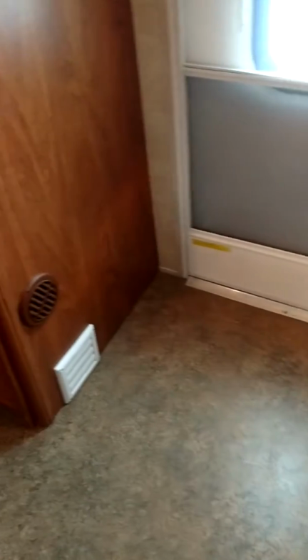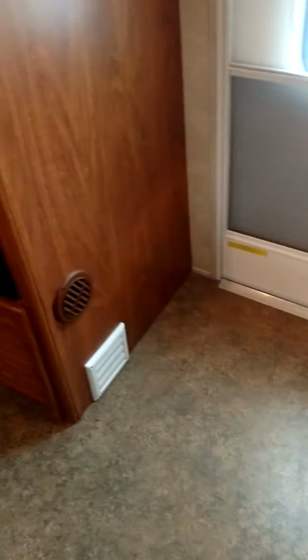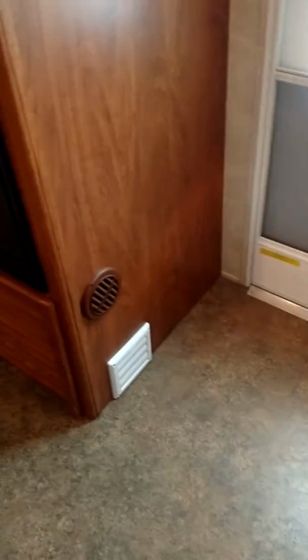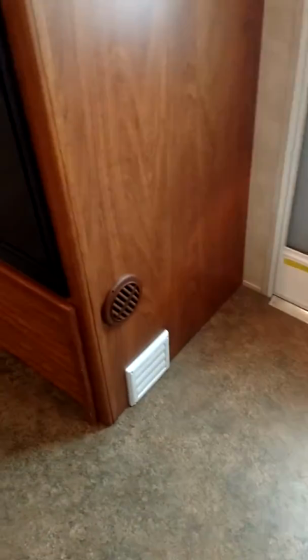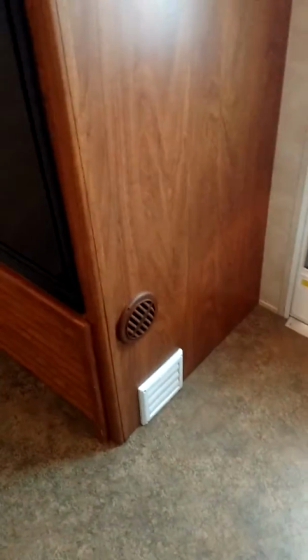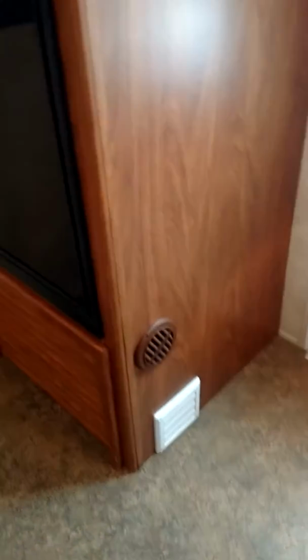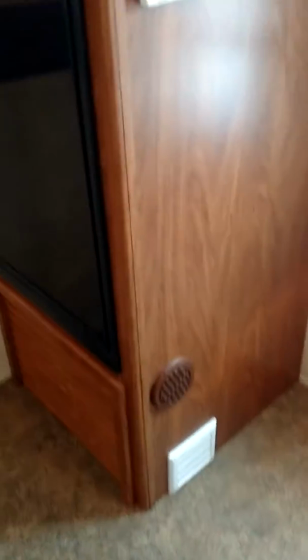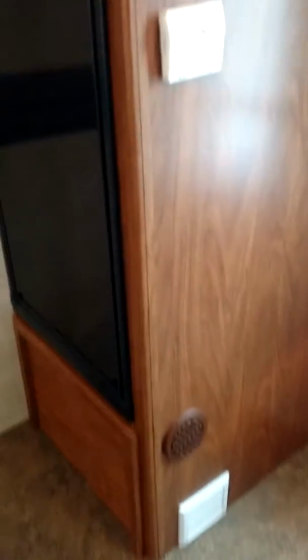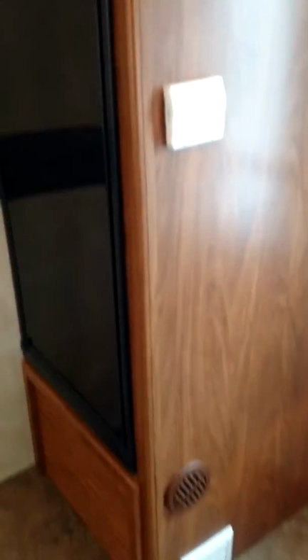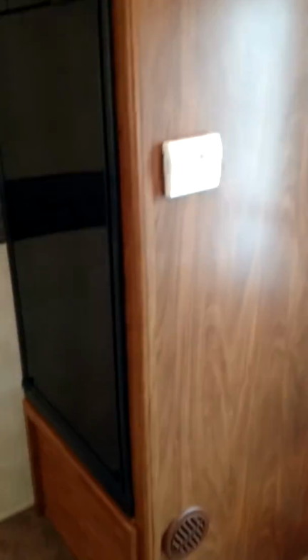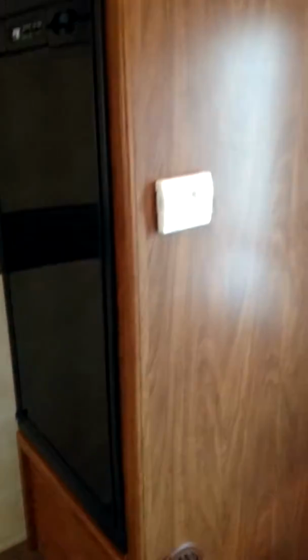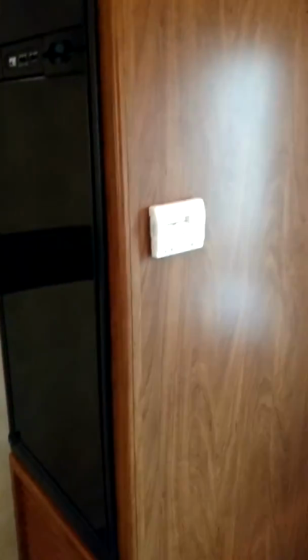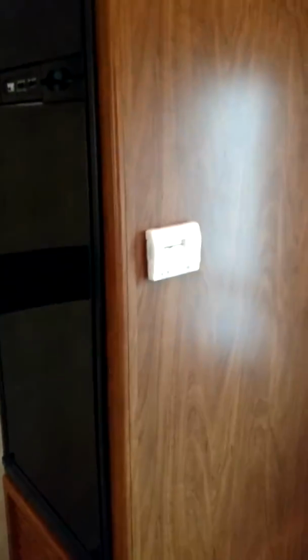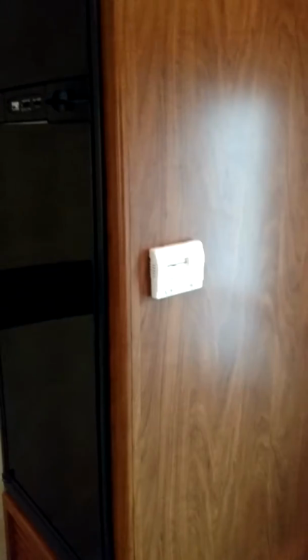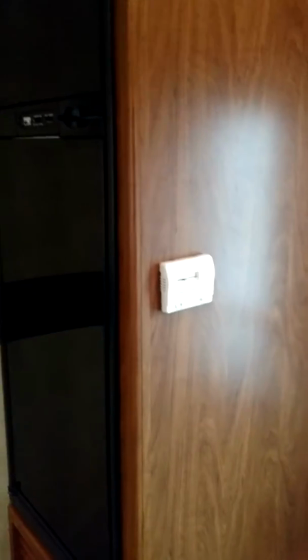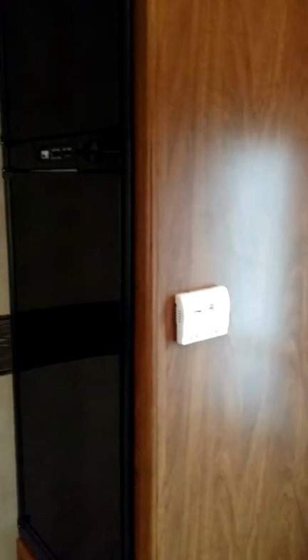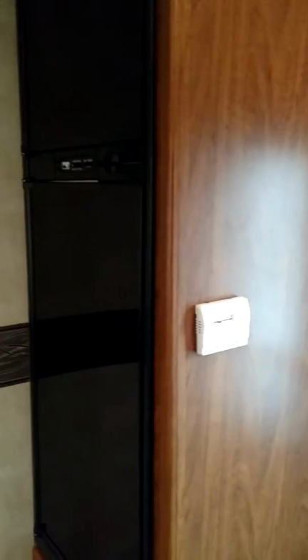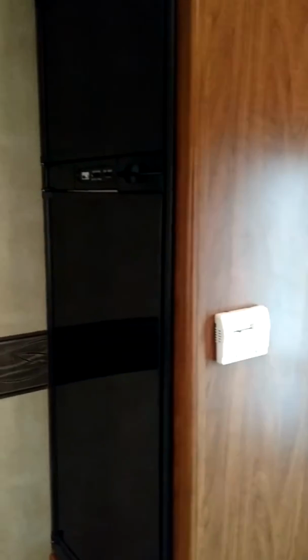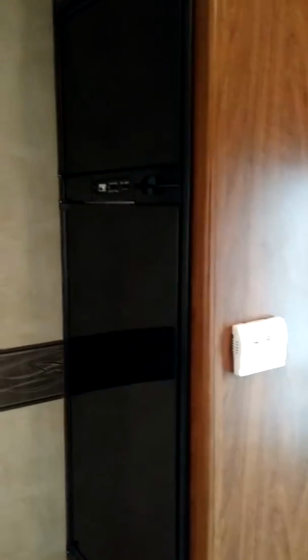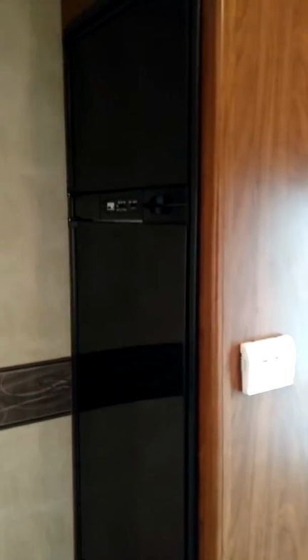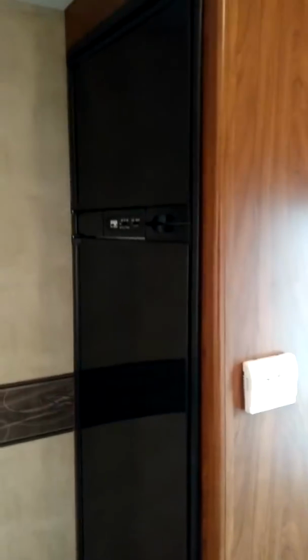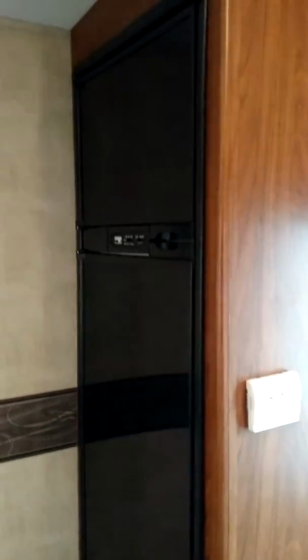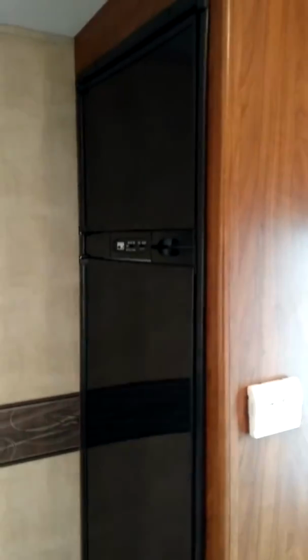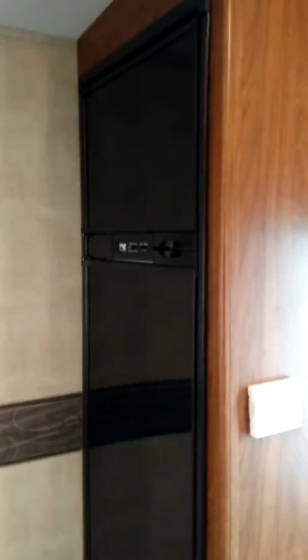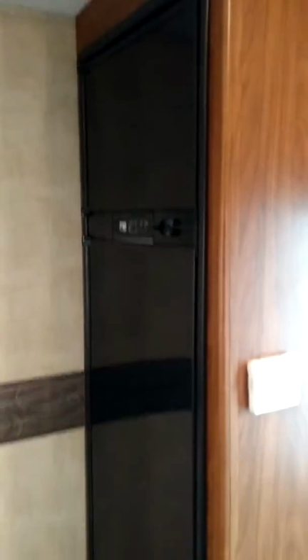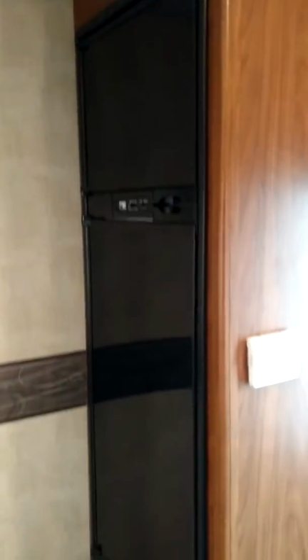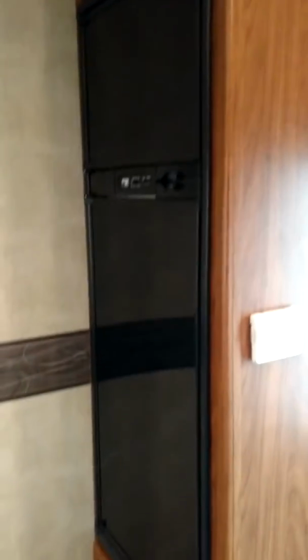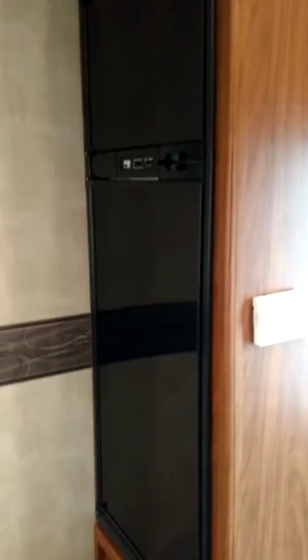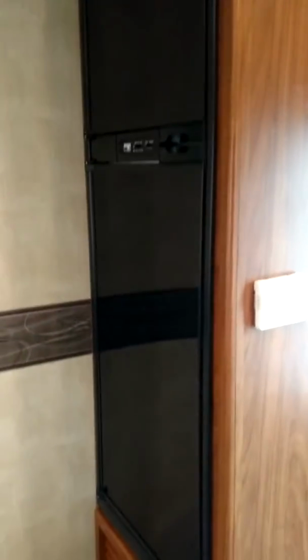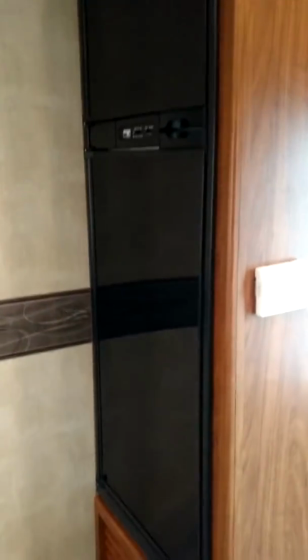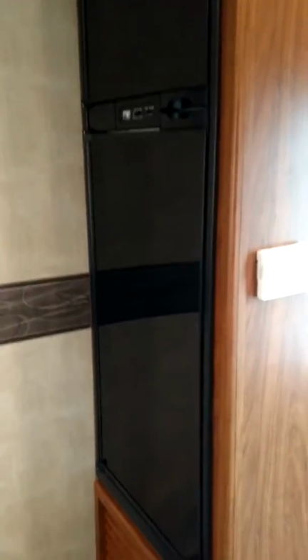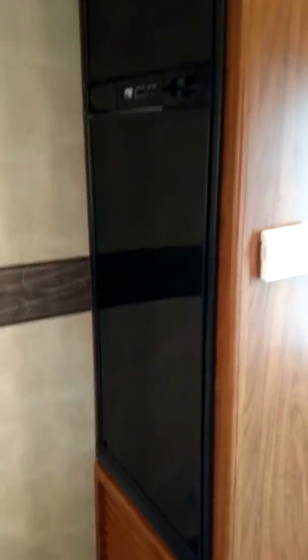There's your ducted heat. Real nice fridge and freezer.